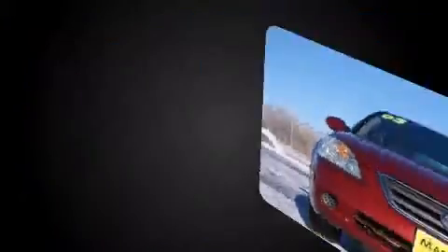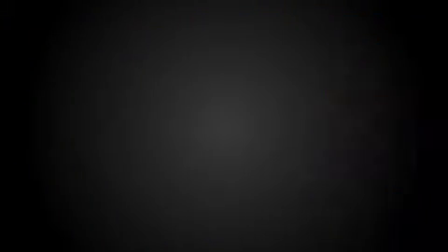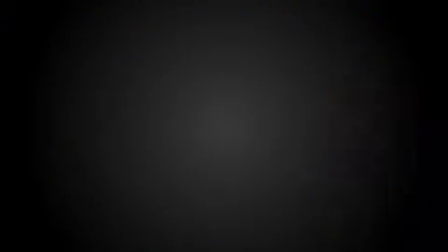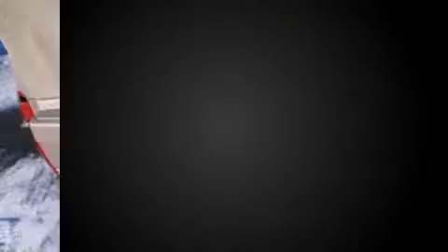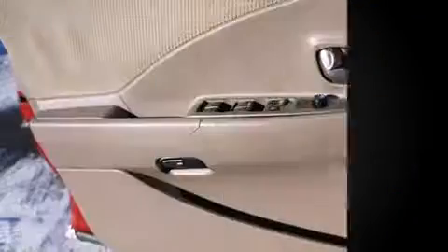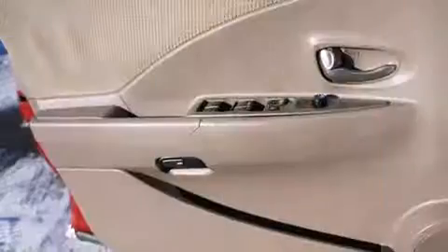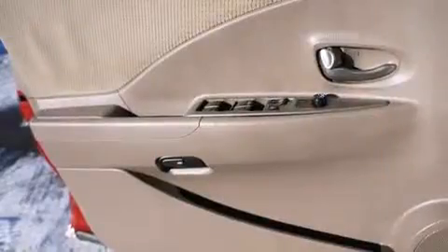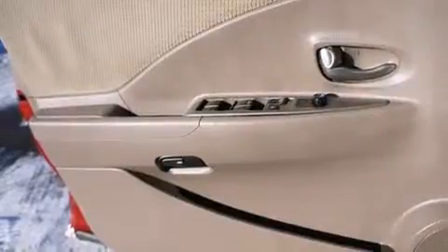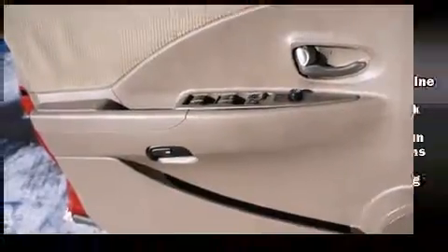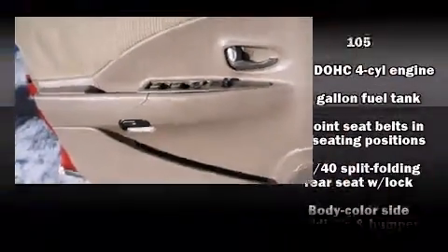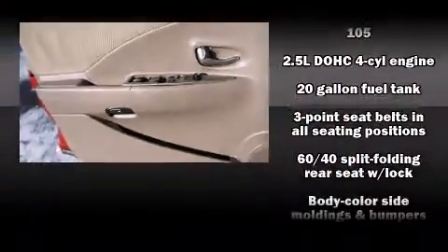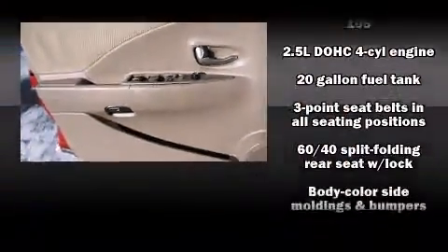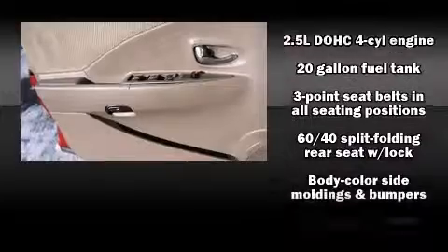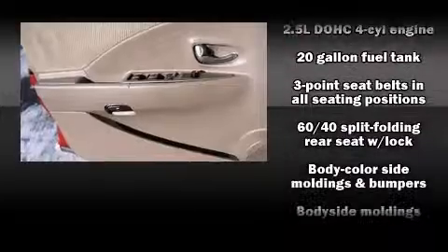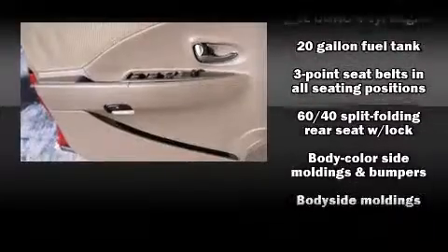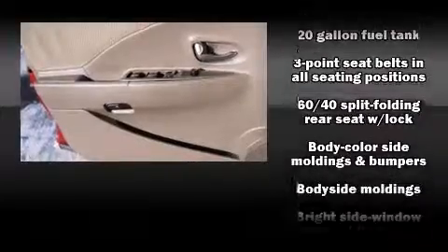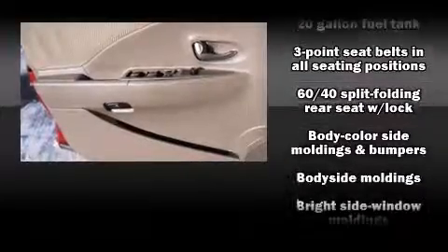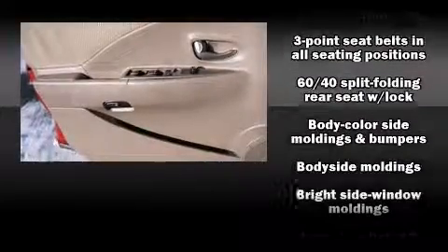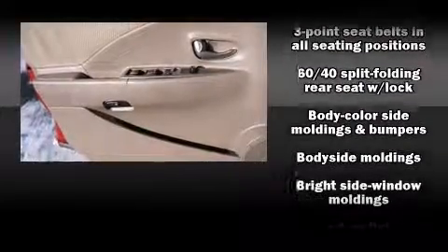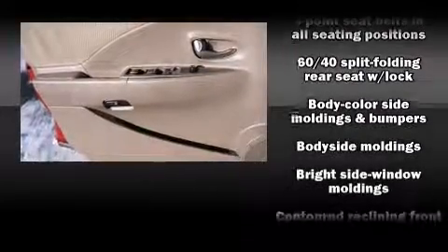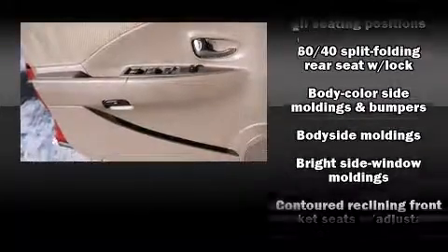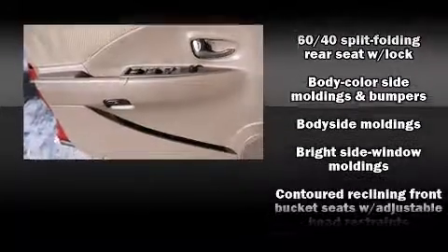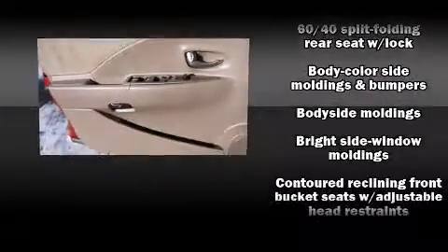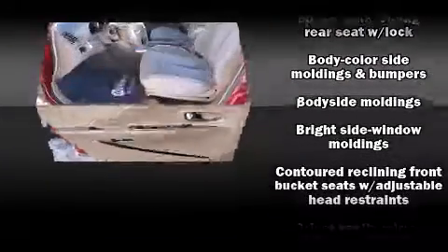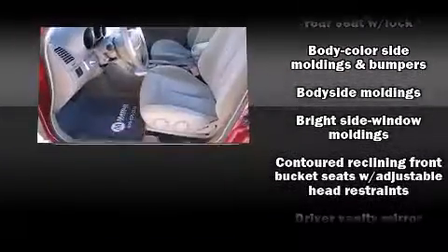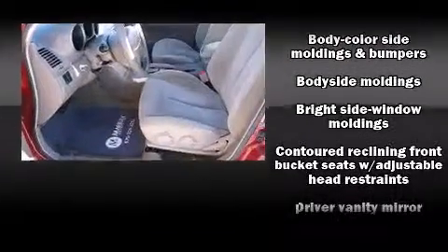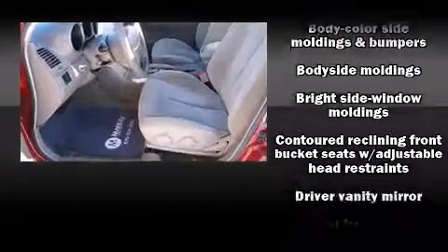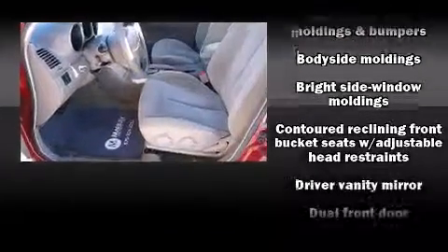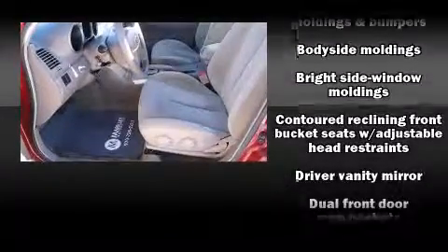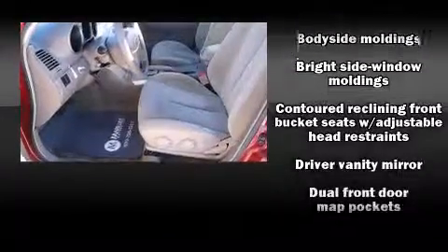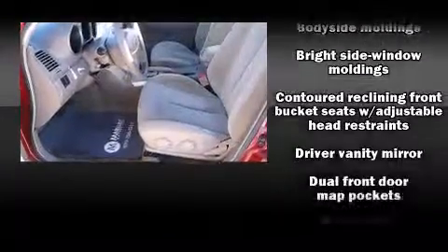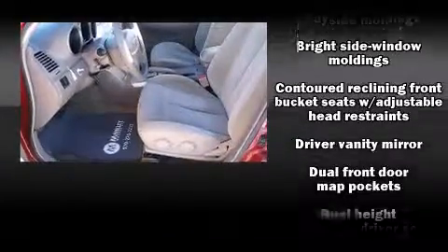Top features include a split folding rear seat, one-touch window functionality, variably intermittent wipers, and more.